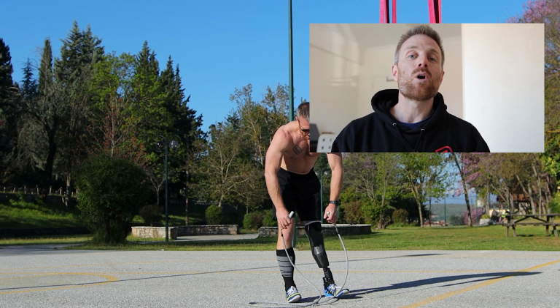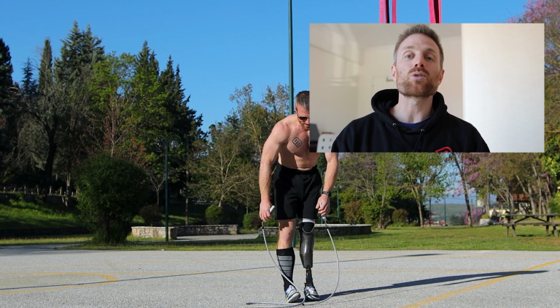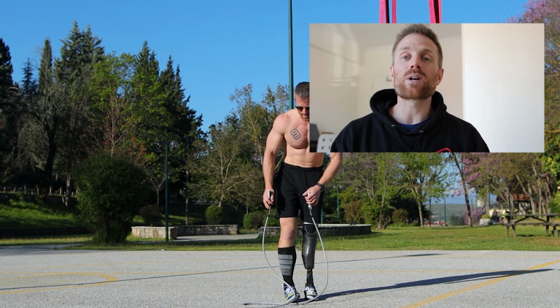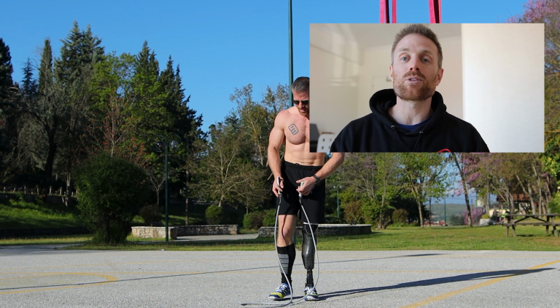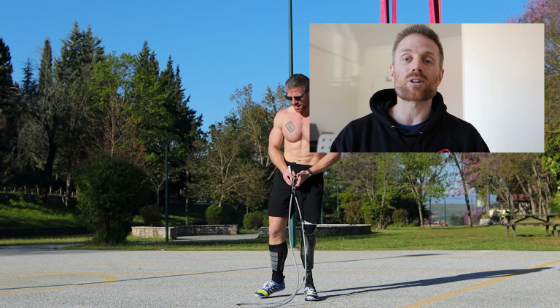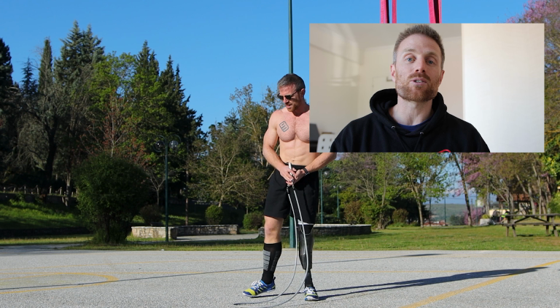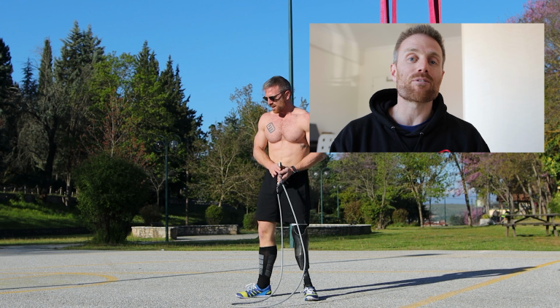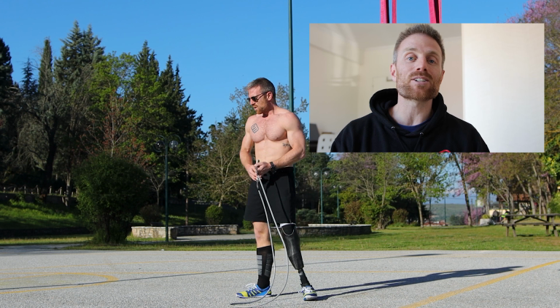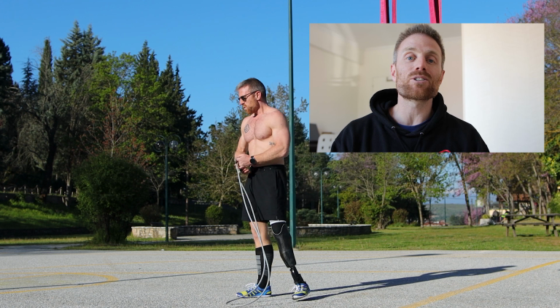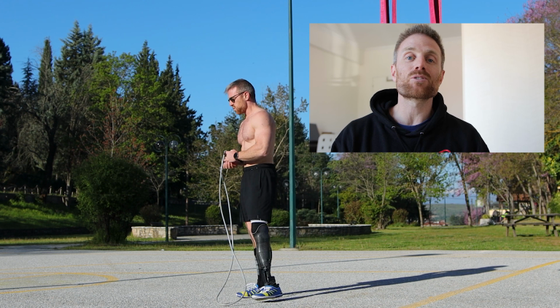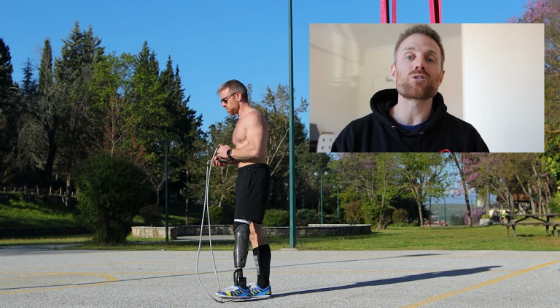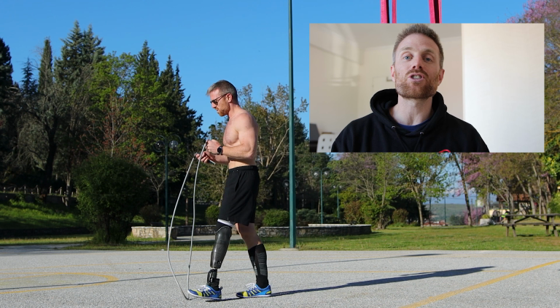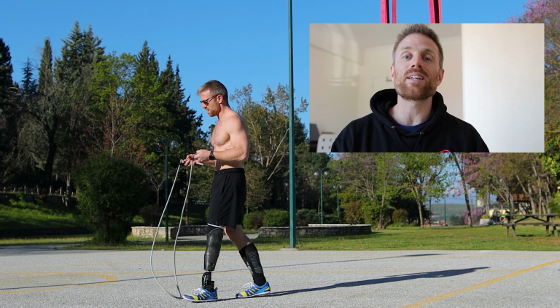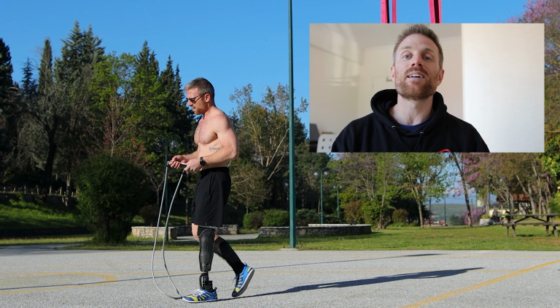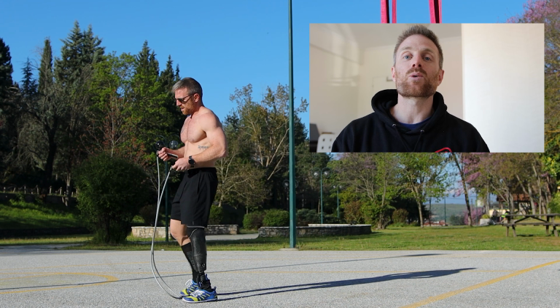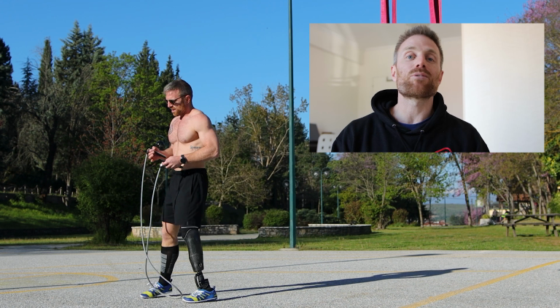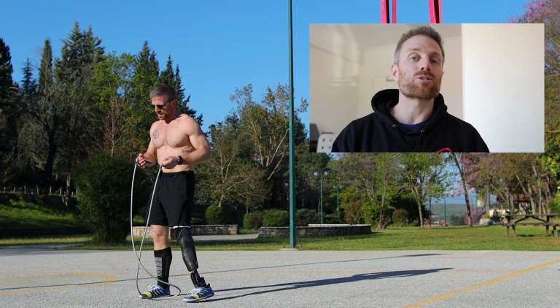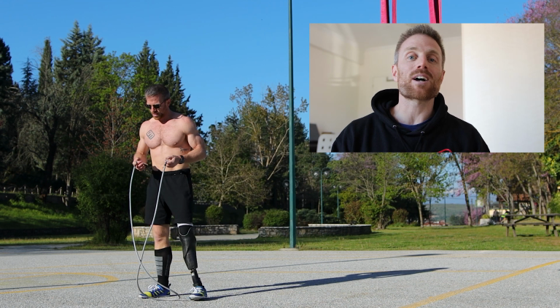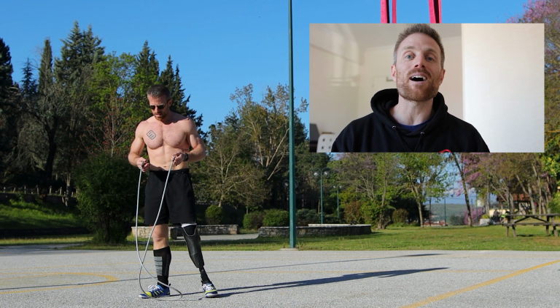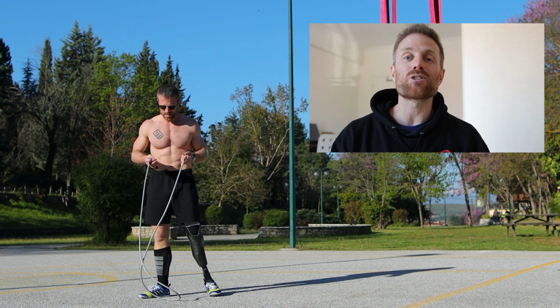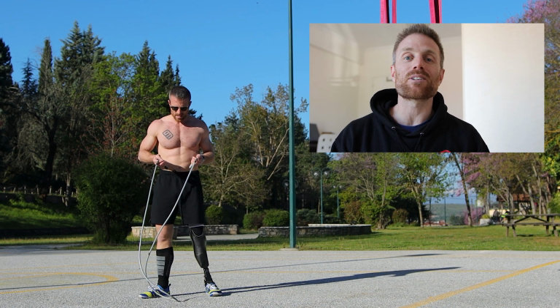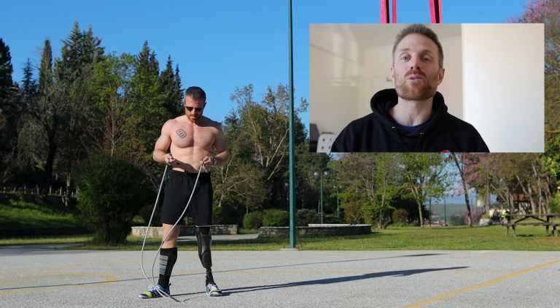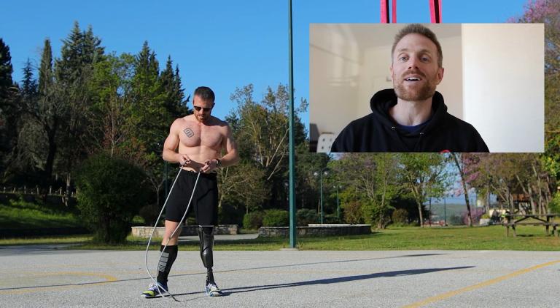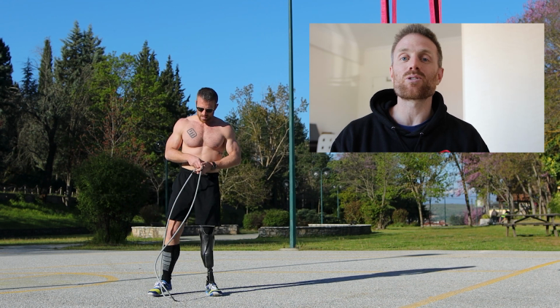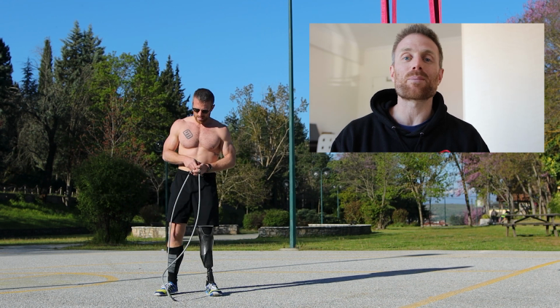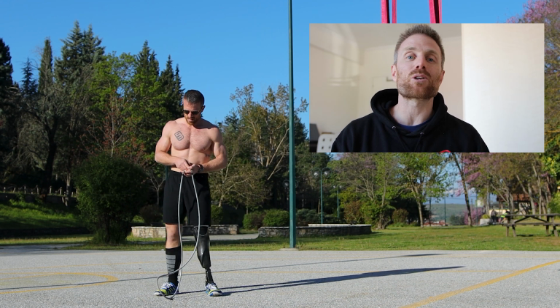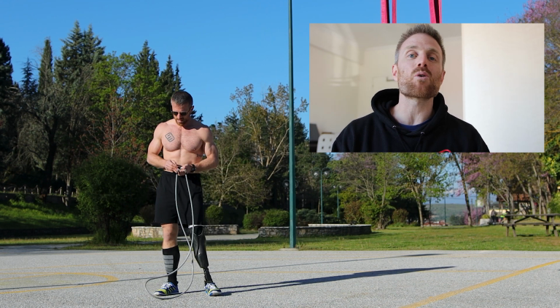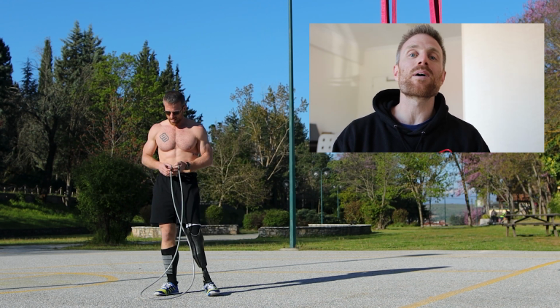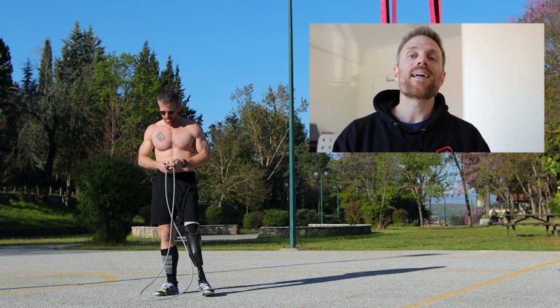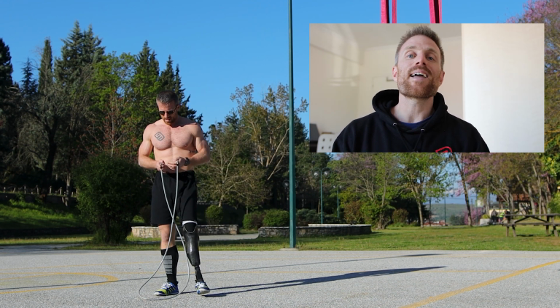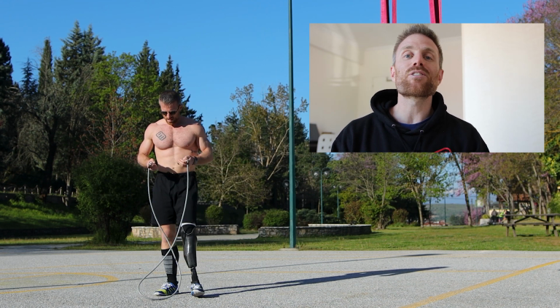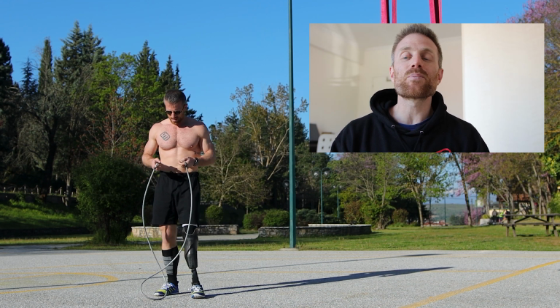That's the workout — it takes about 20 minutes but it really annihilates your upper body. It's also great for cardiovascular conditioning and great for your calves with all that jump rope.